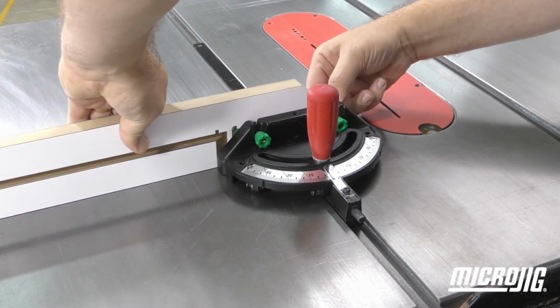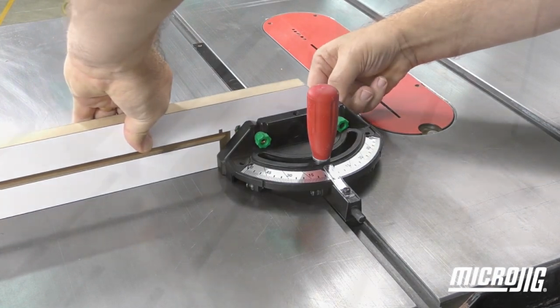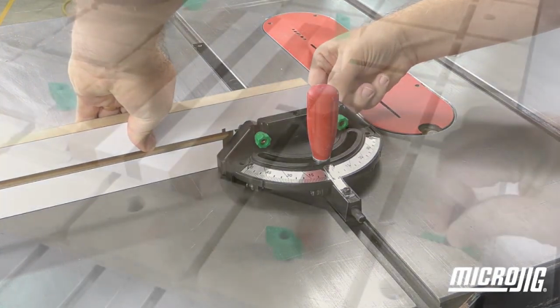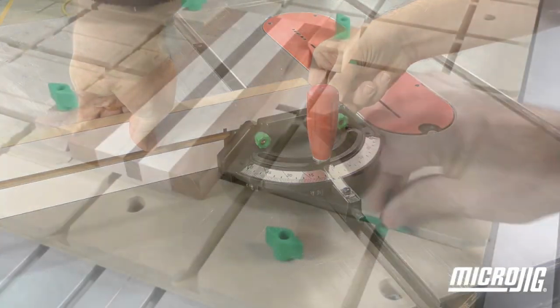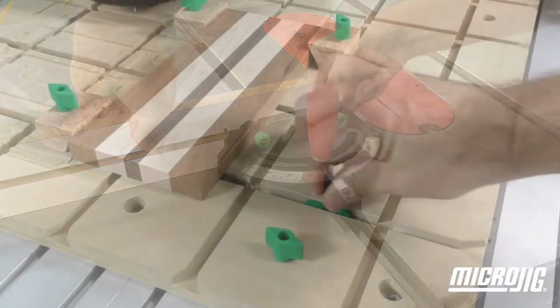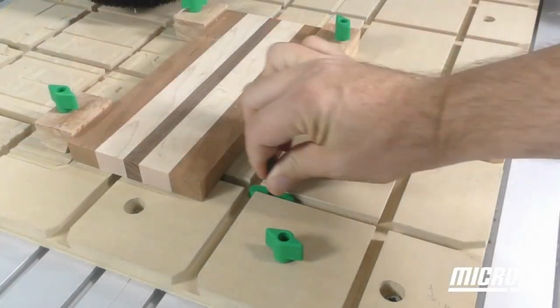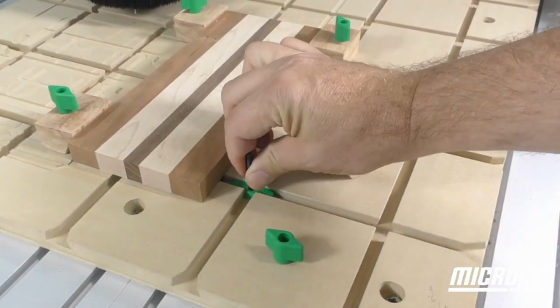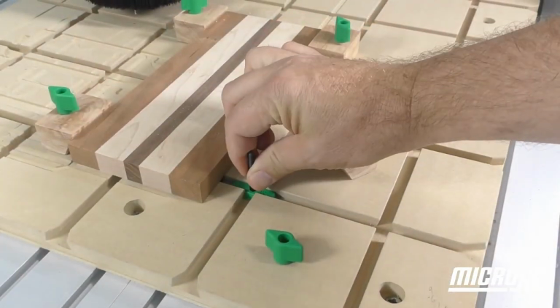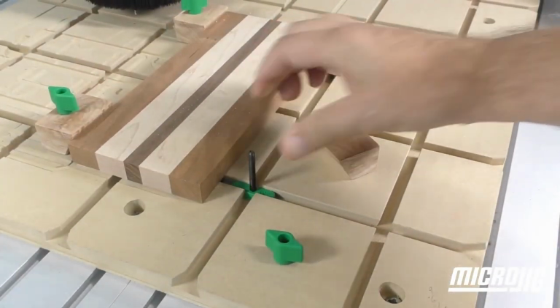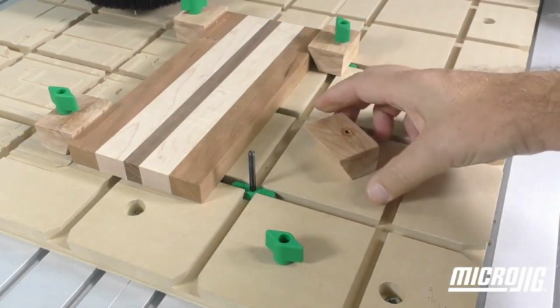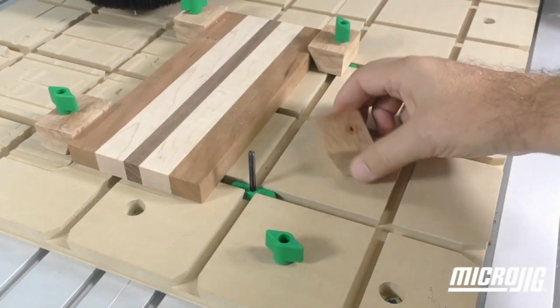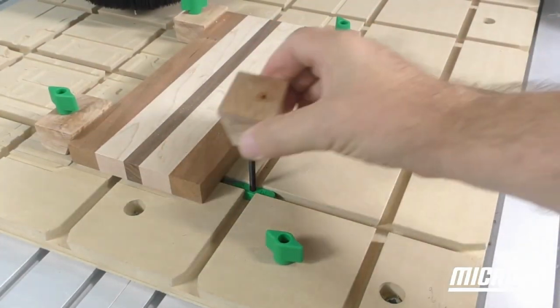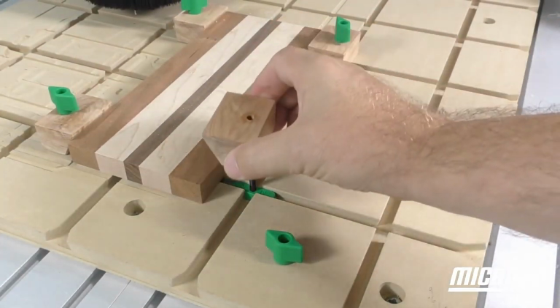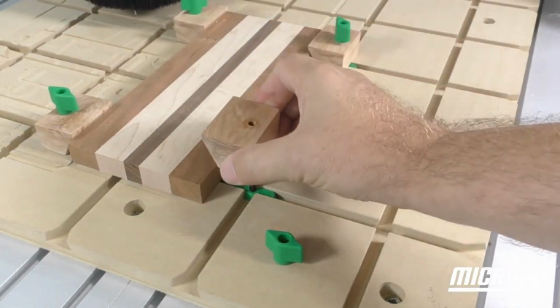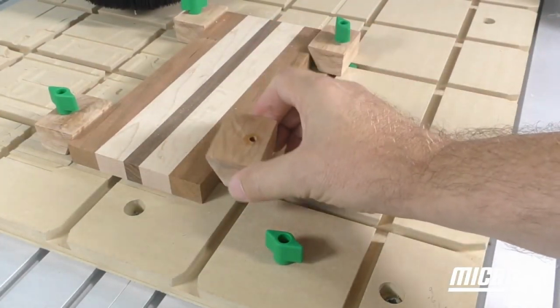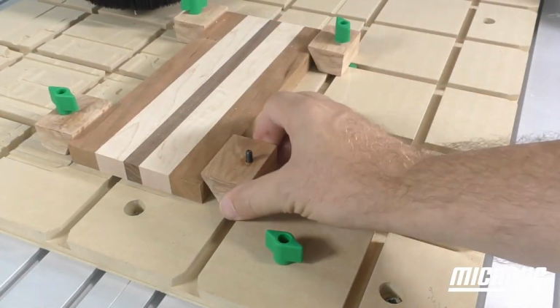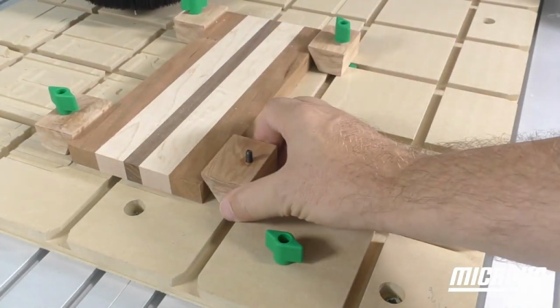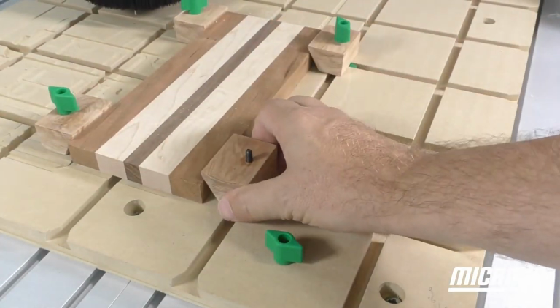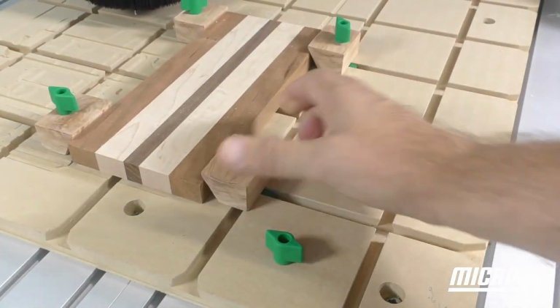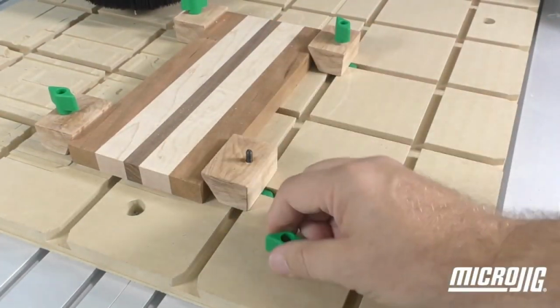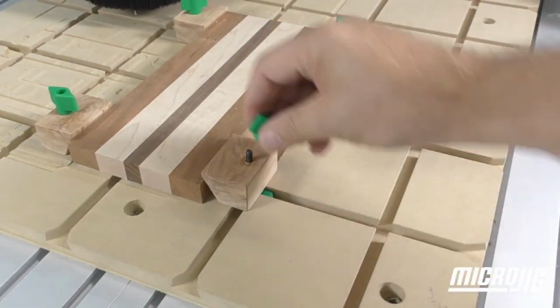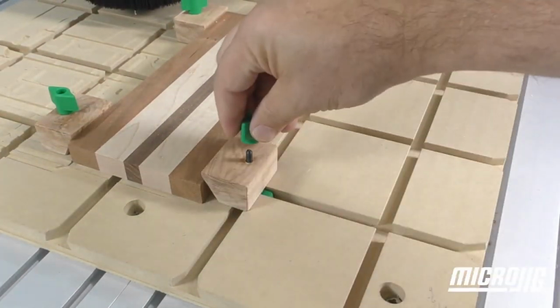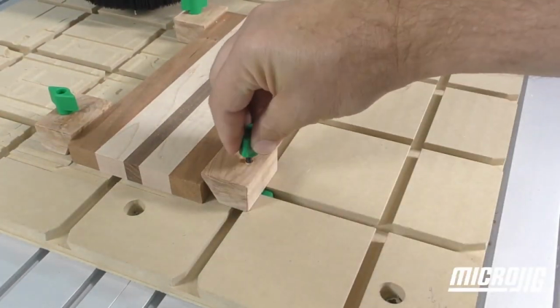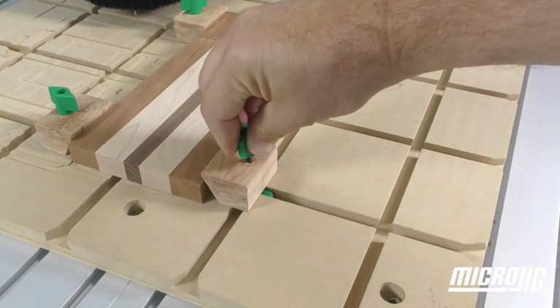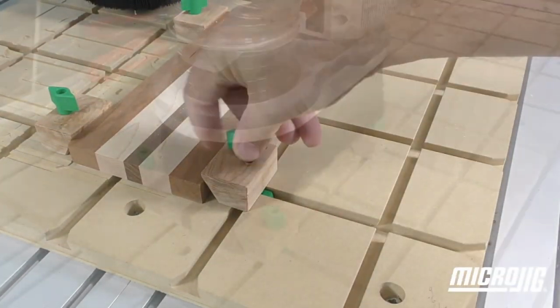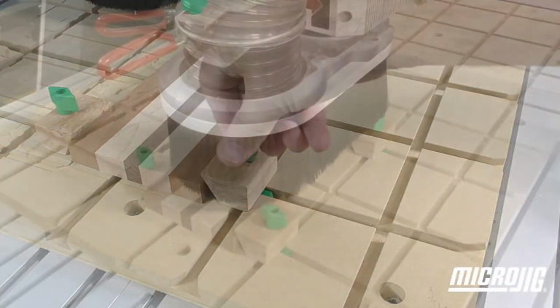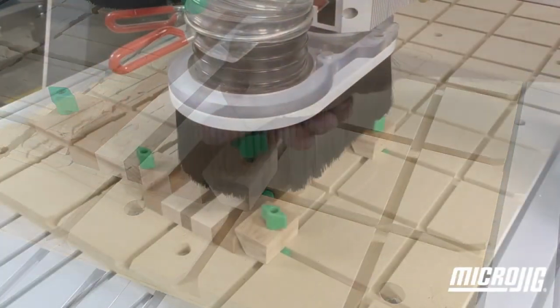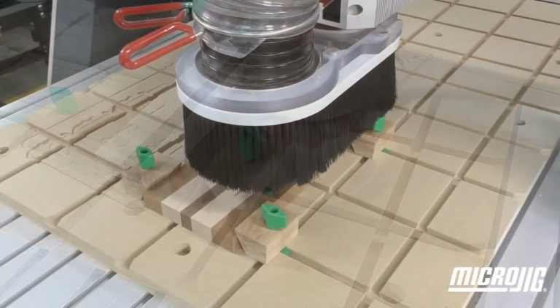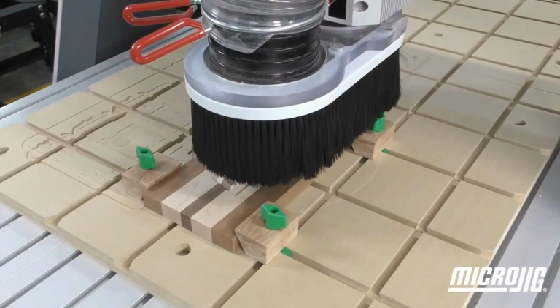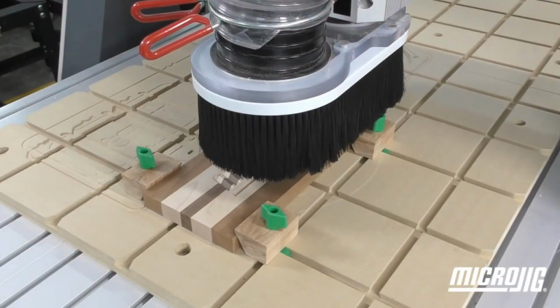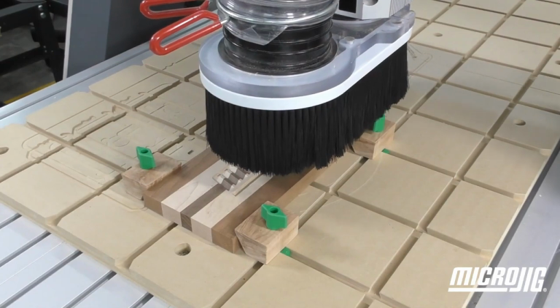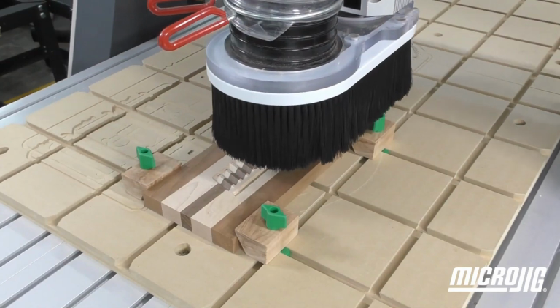Create your own fences, stops, checkpoints, and mounting hardware in an instant.